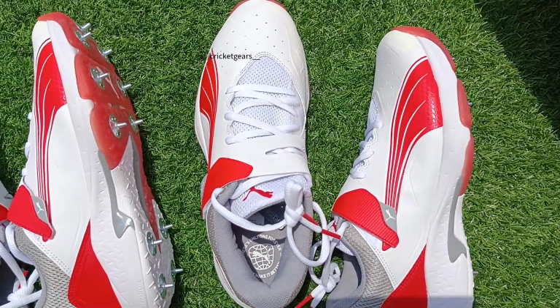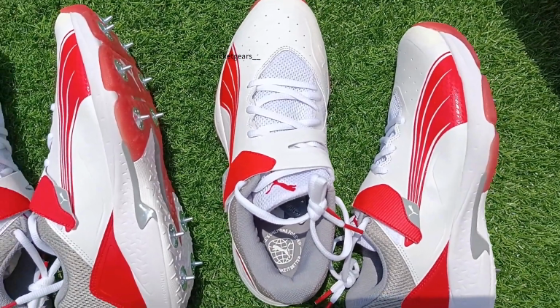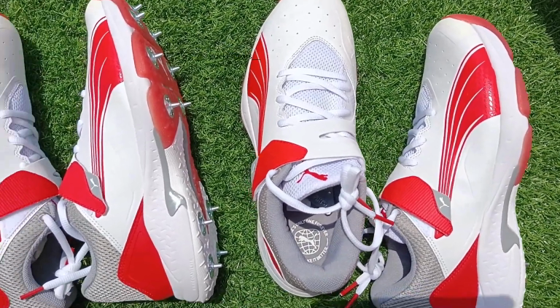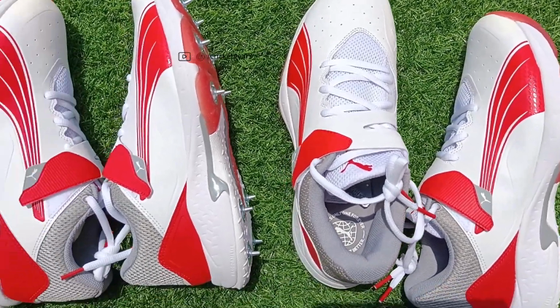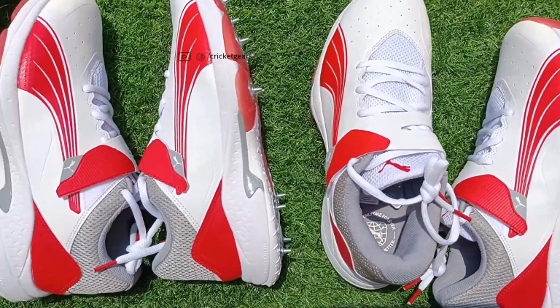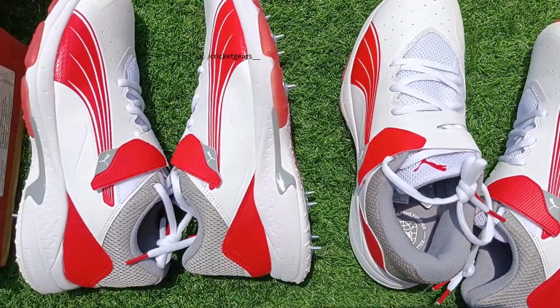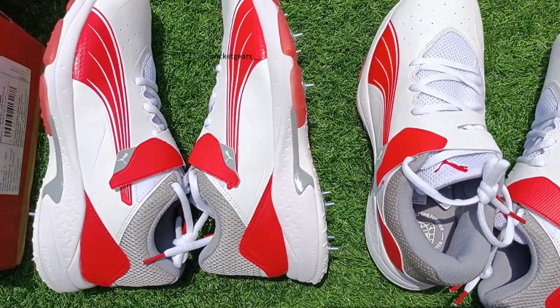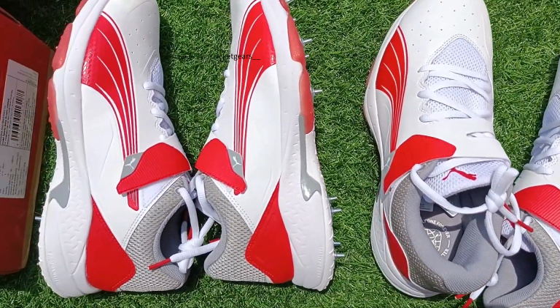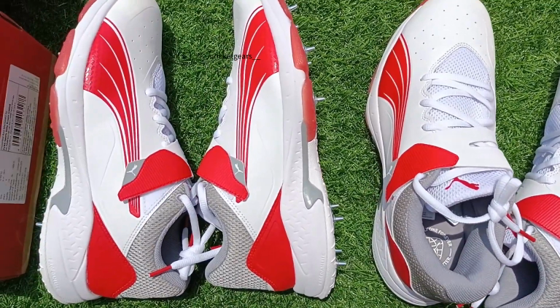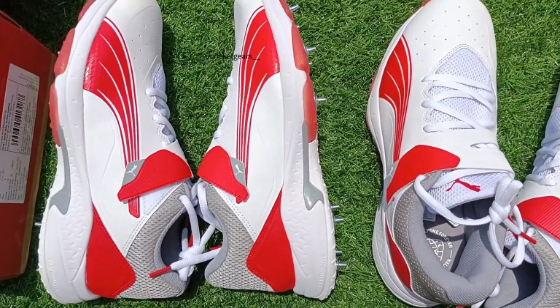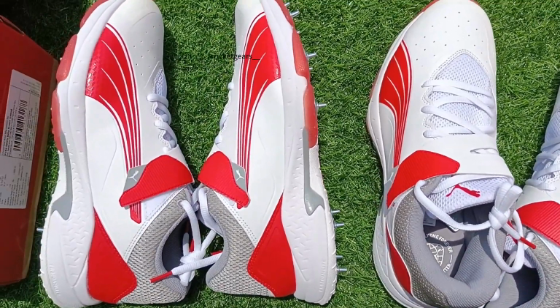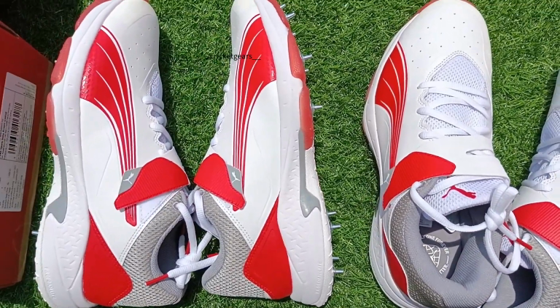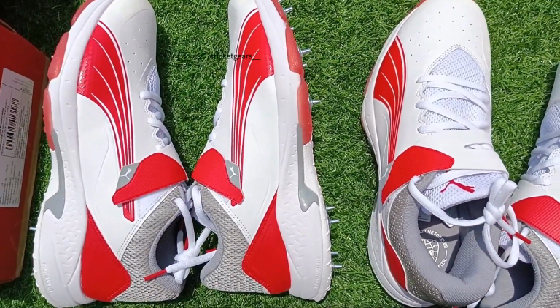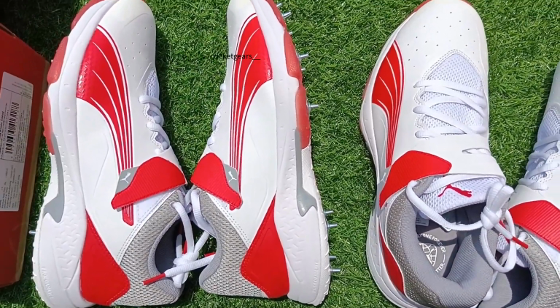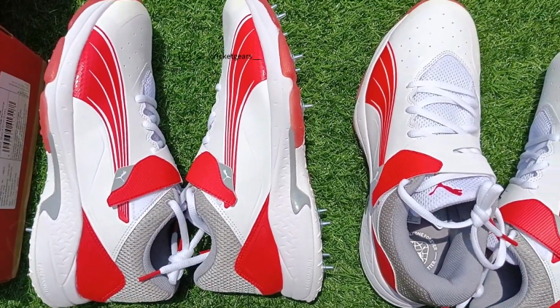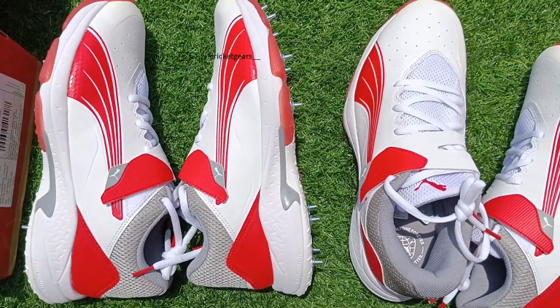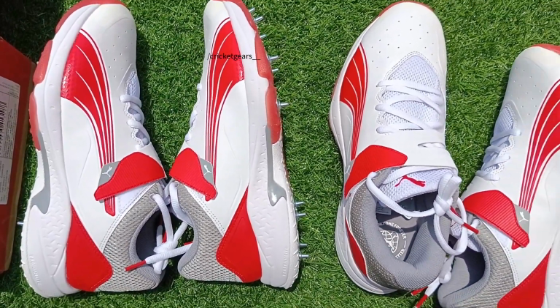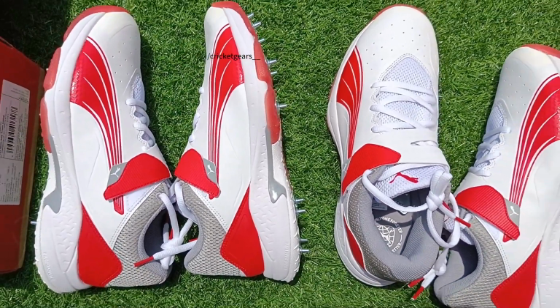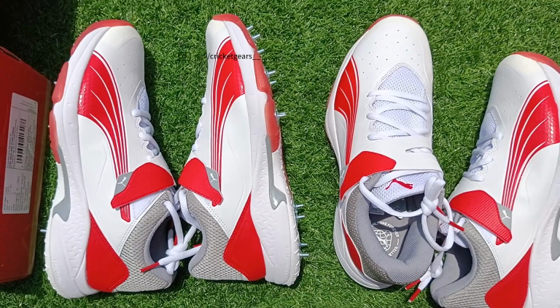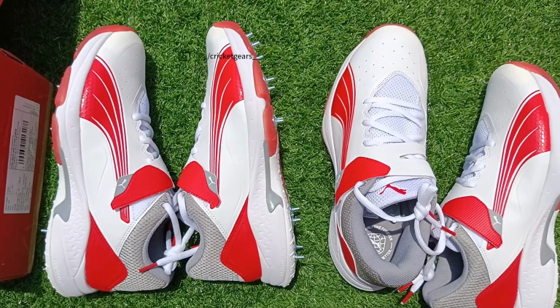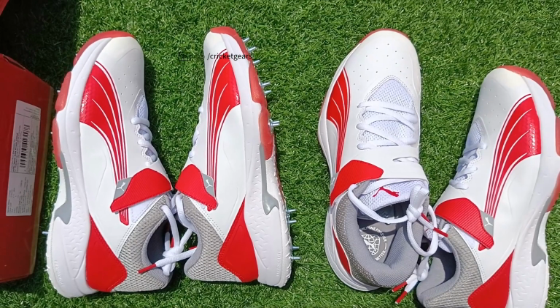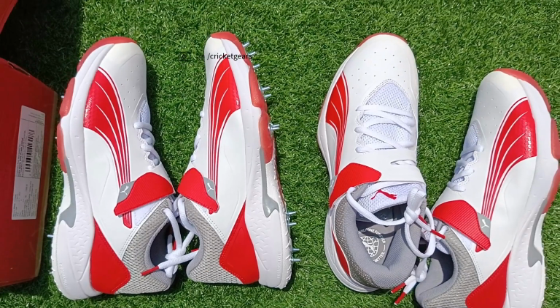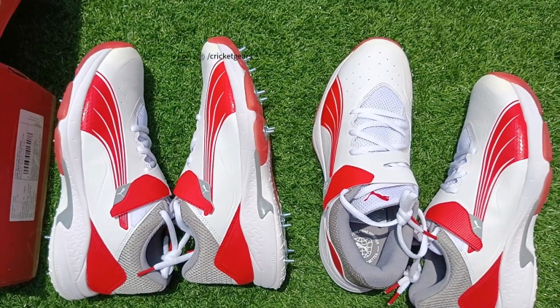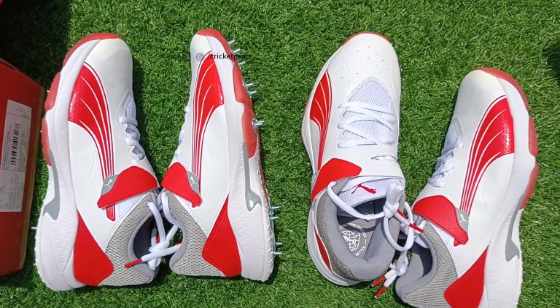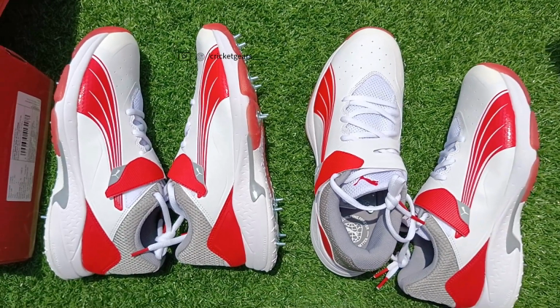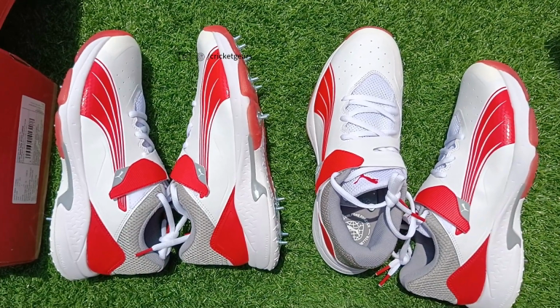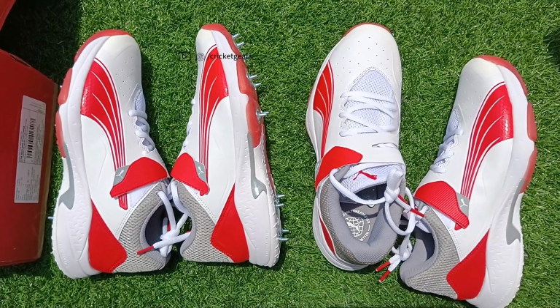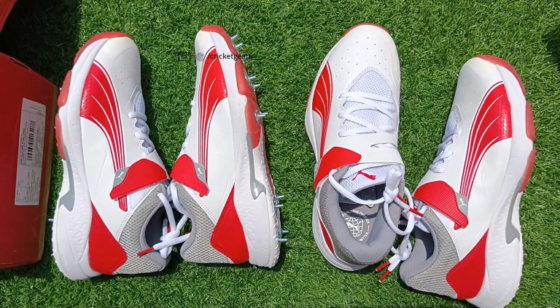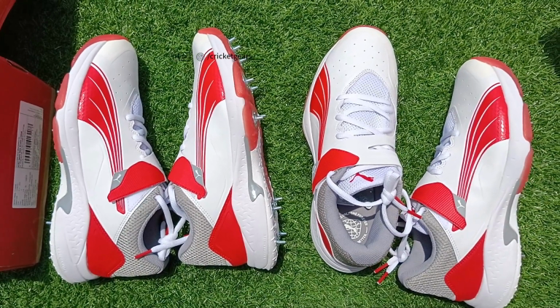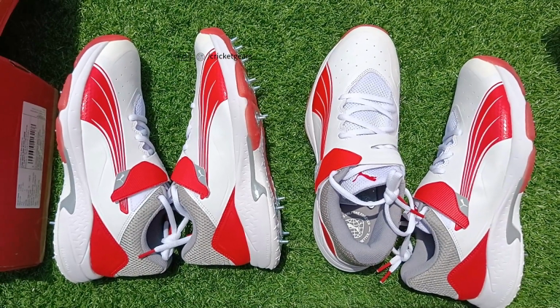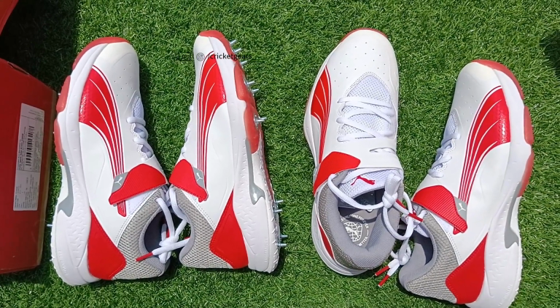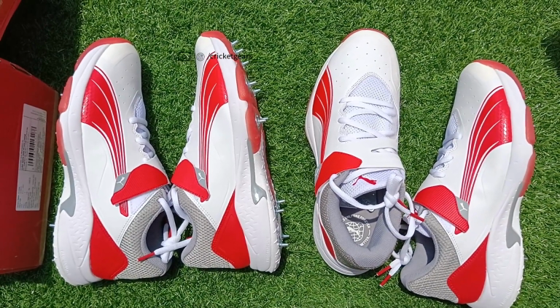You can place your order on our Instagram handle at The Red Cricket Gears, and our WhatsApp number has been given in the description.